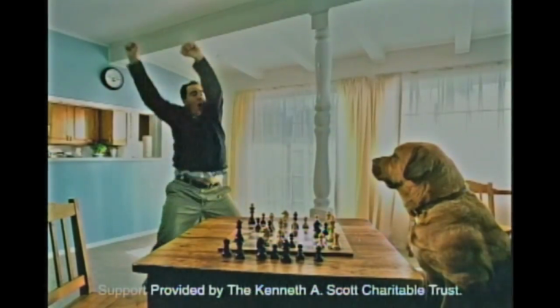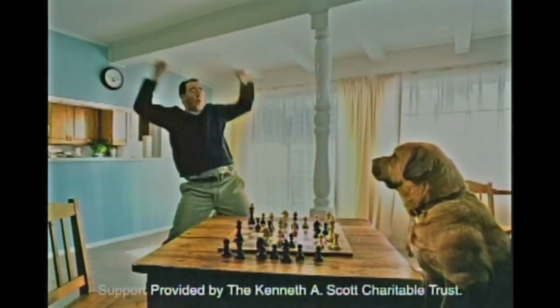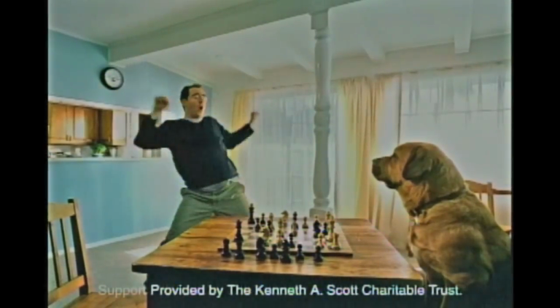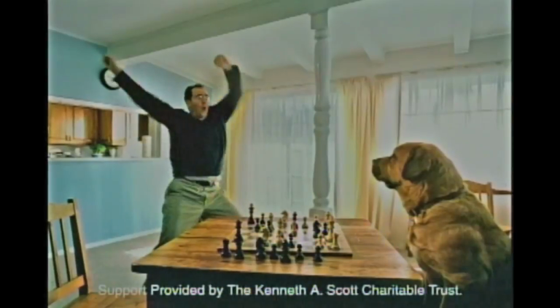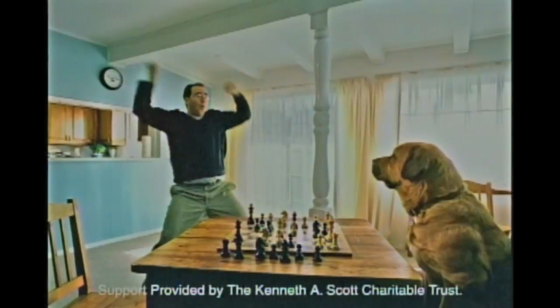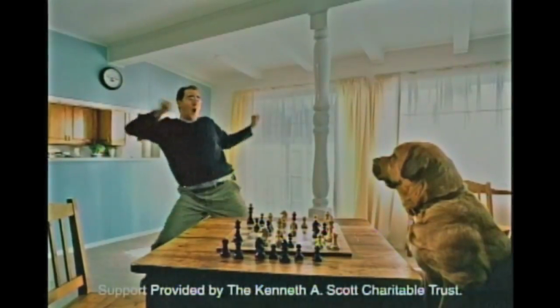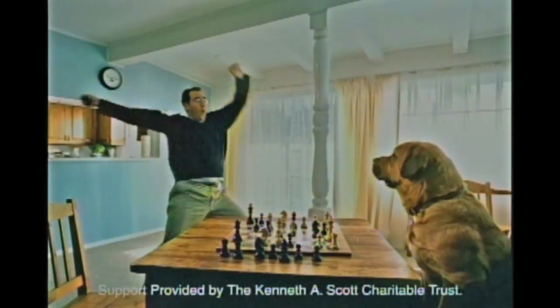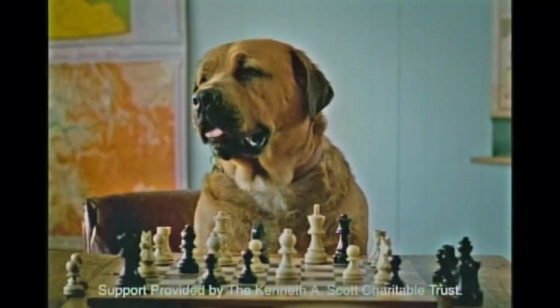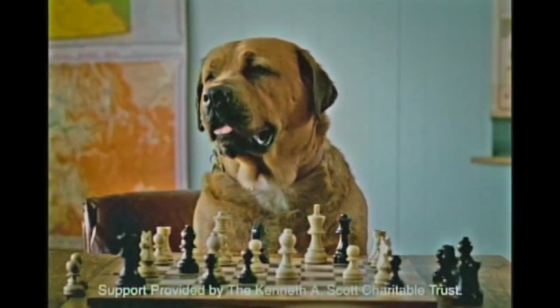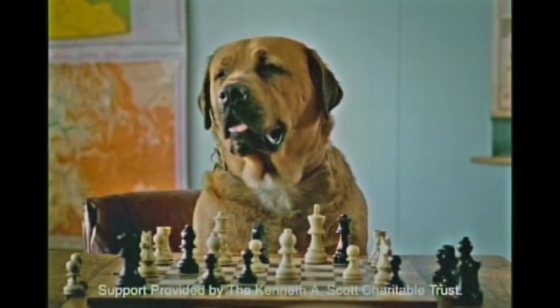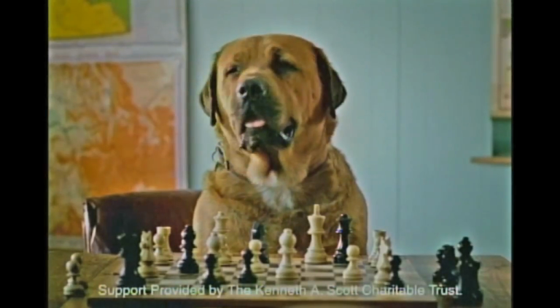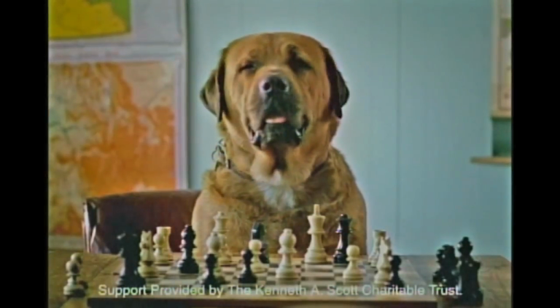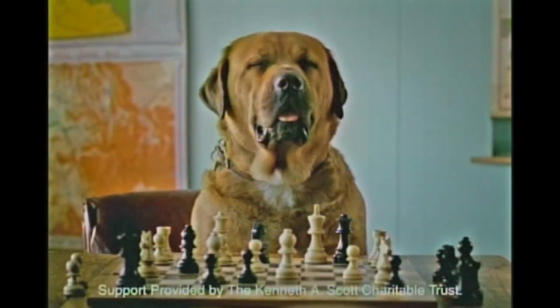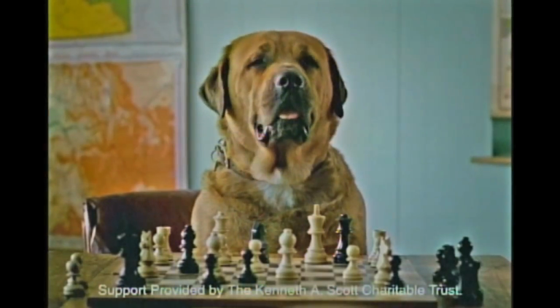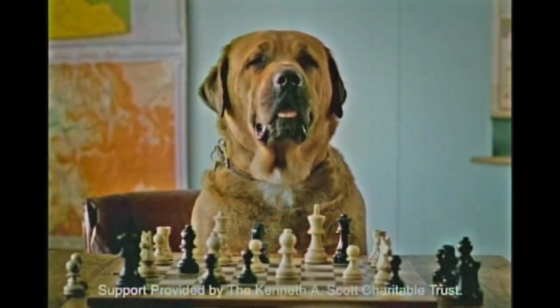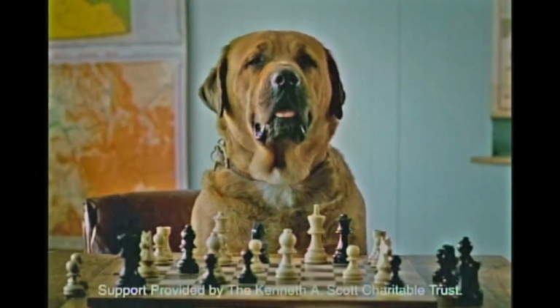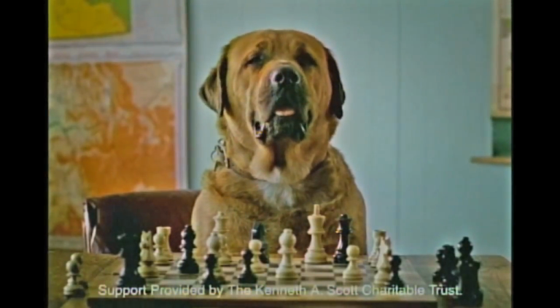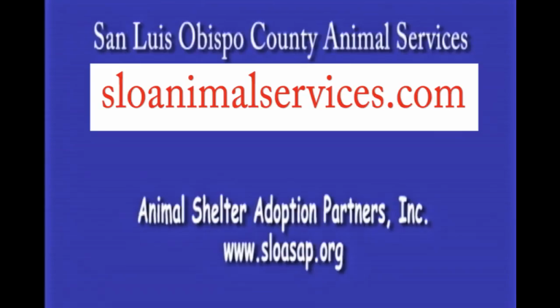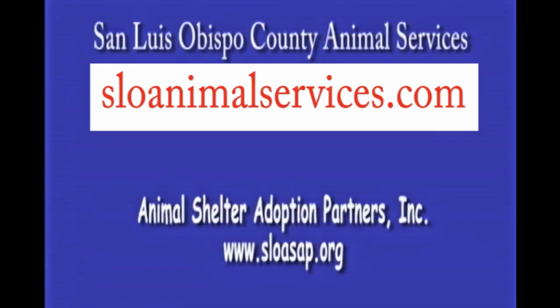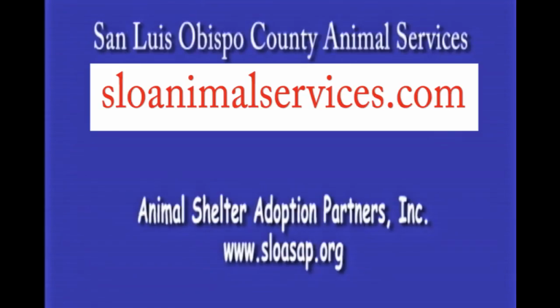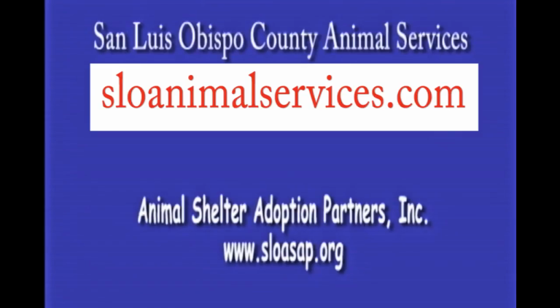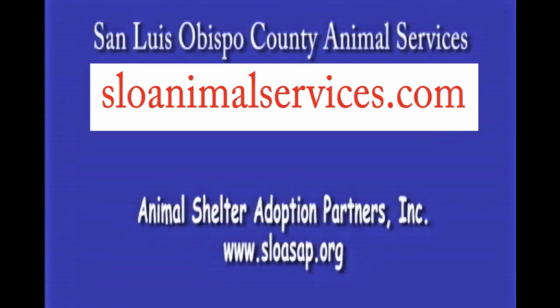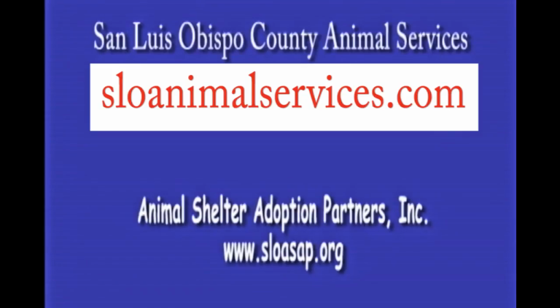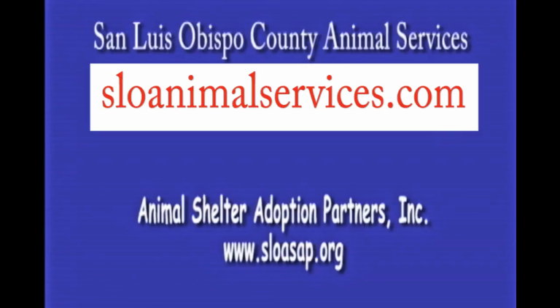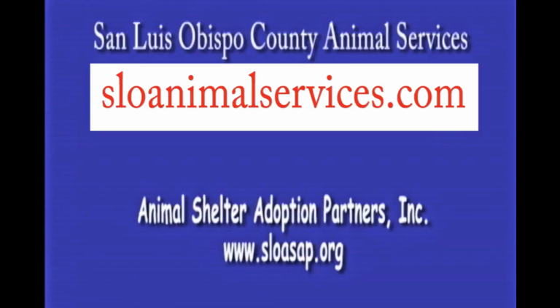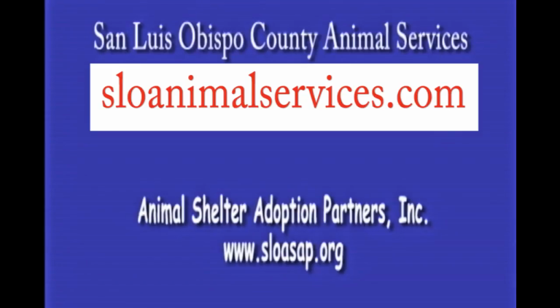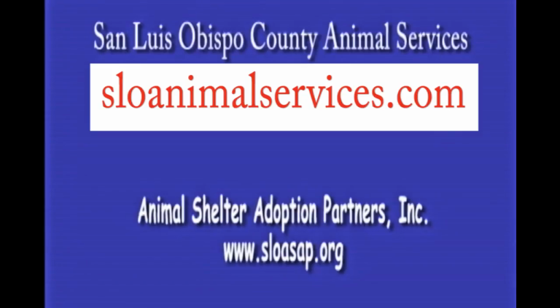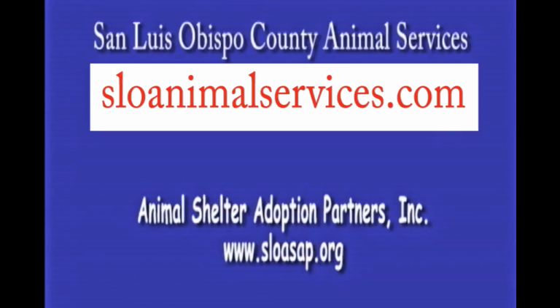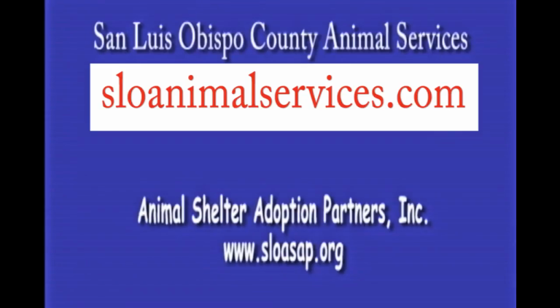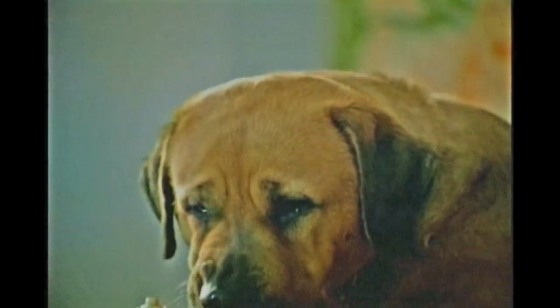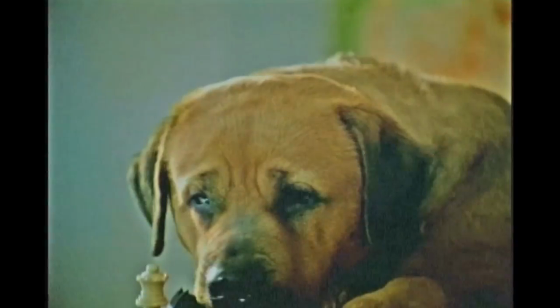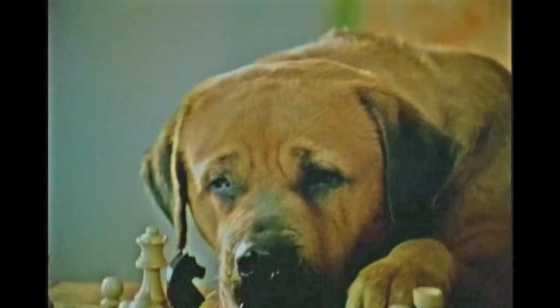Think of all the fun you can have with an adopted pet. Contact your local shelter or pet adoption center.